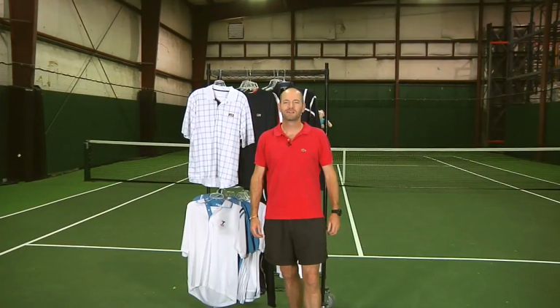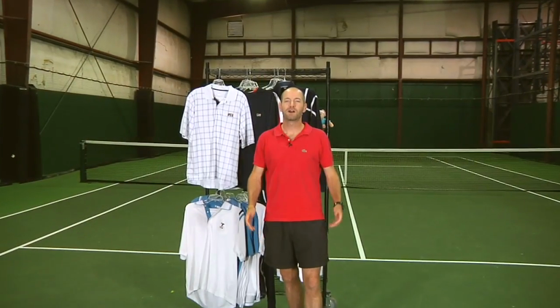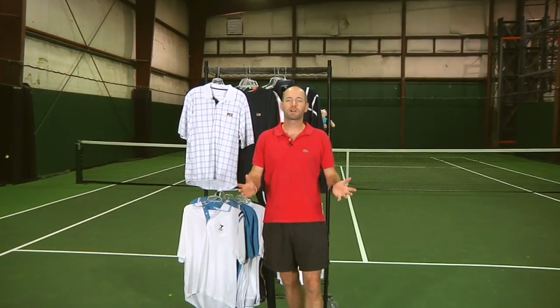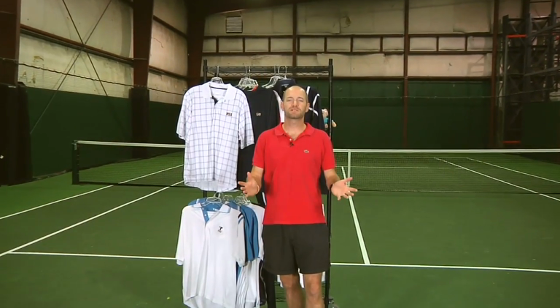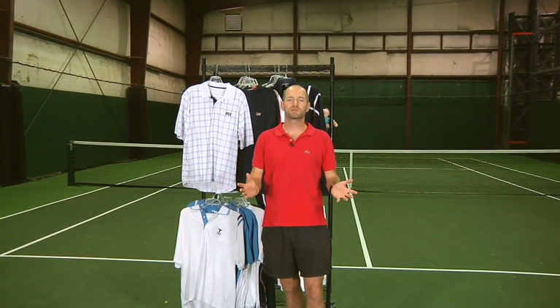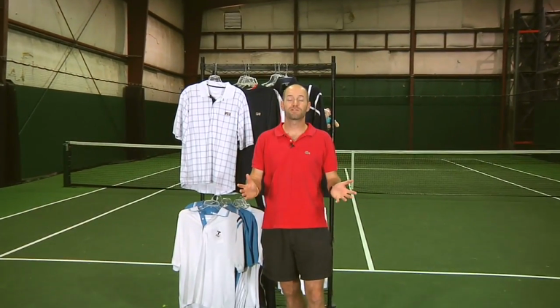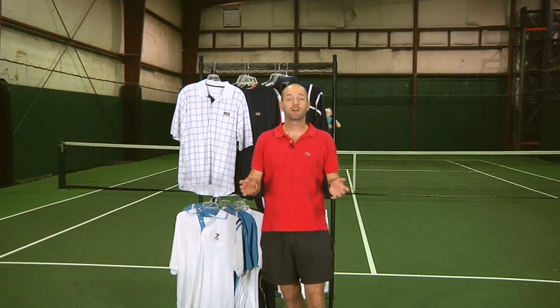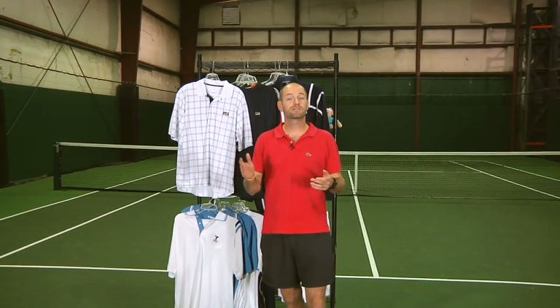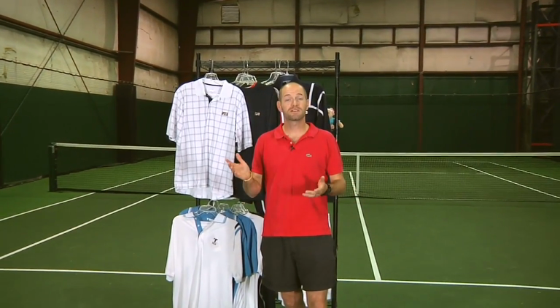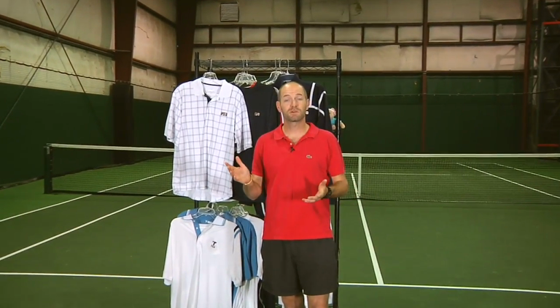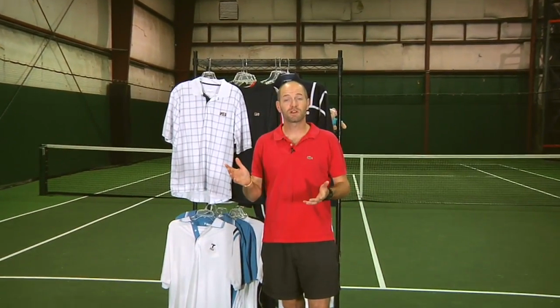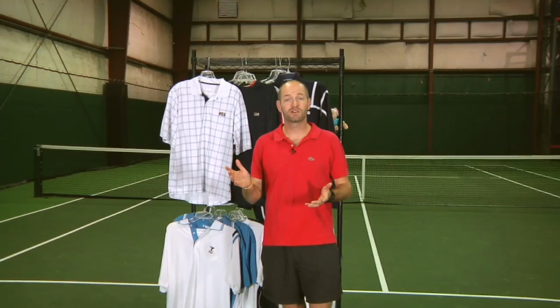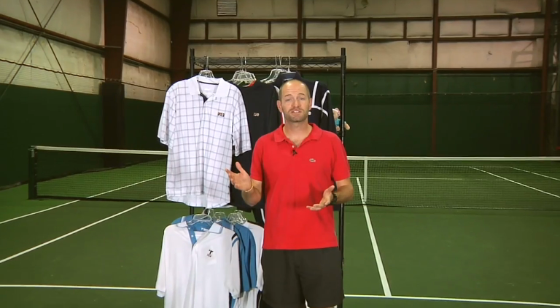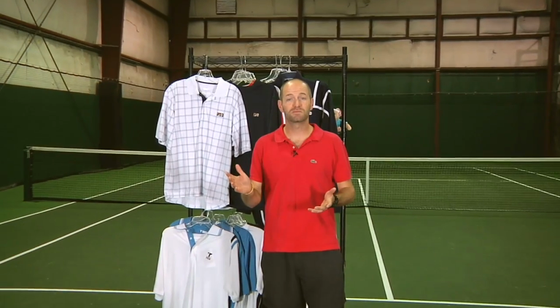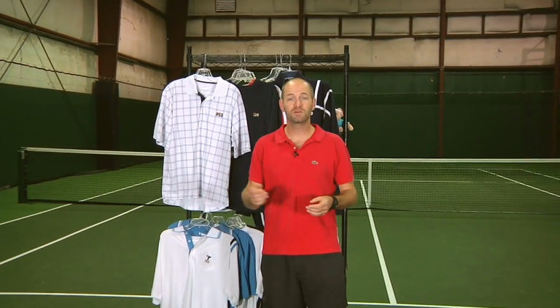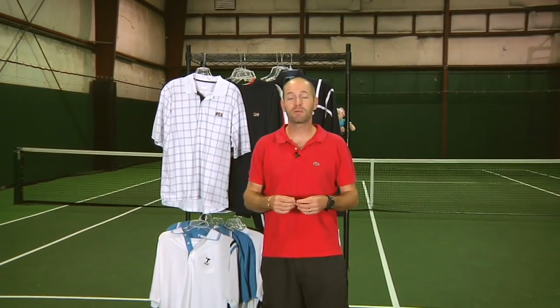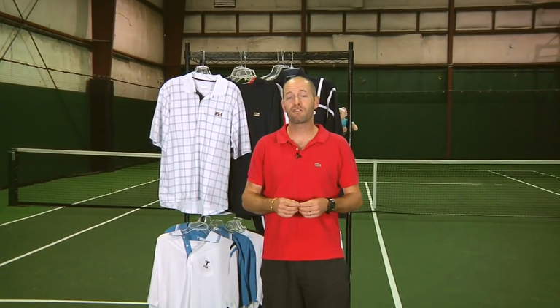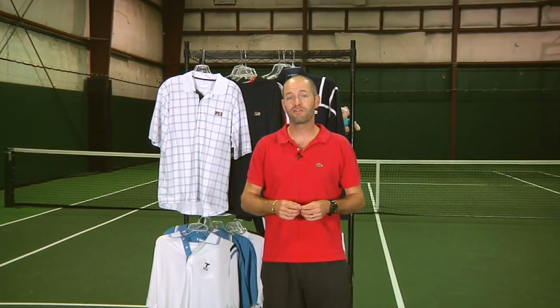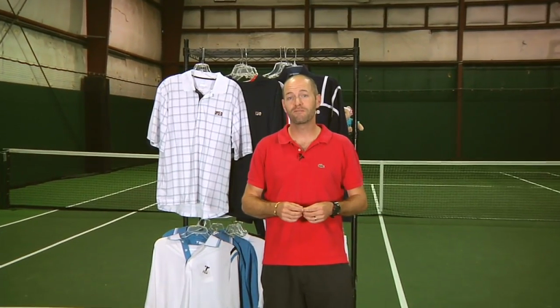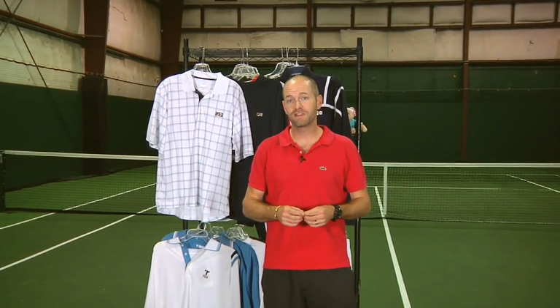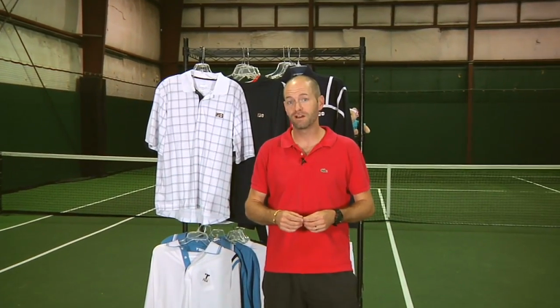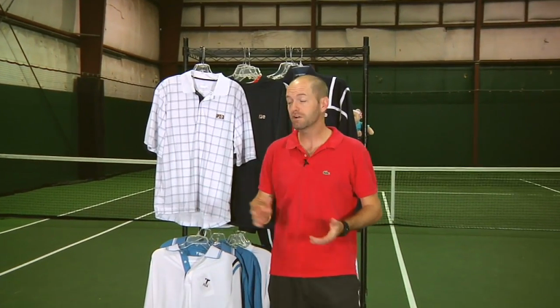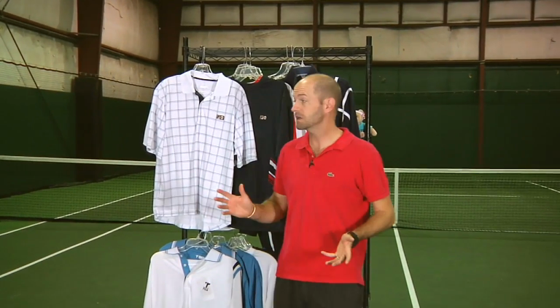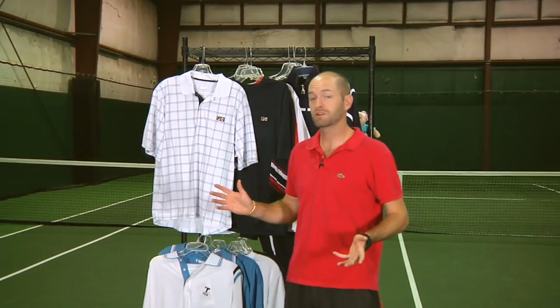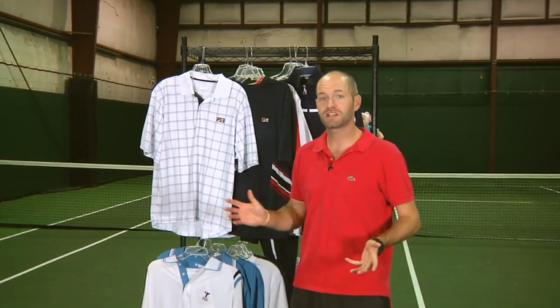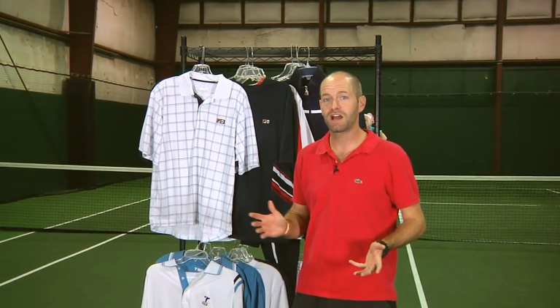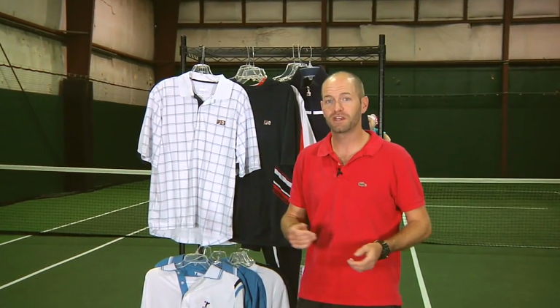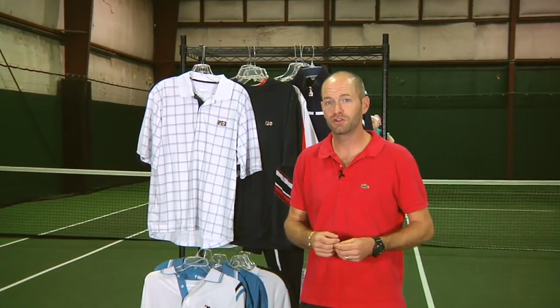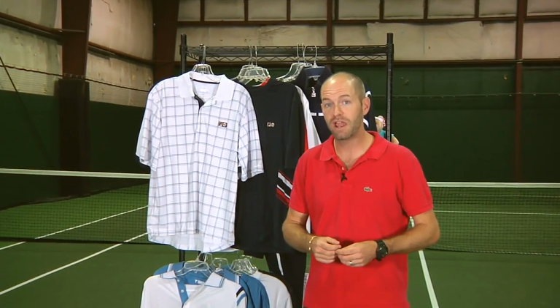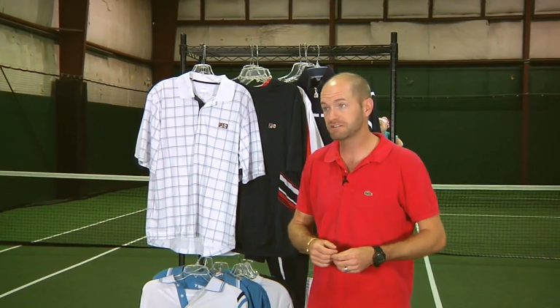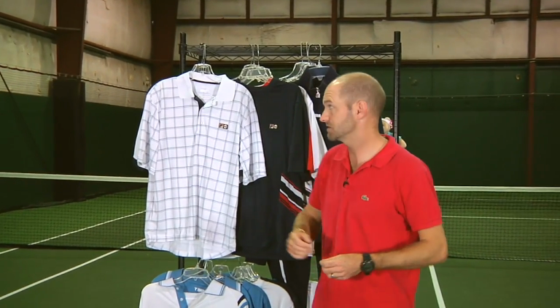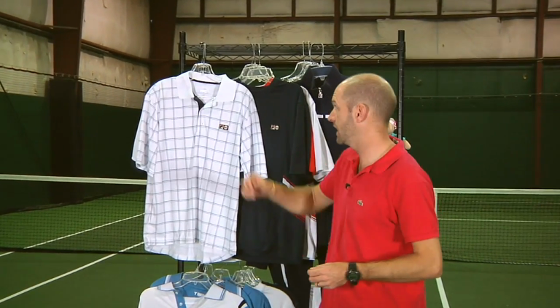Hi, welcome to this week's vlog. This week we're going to look at some new apparel from Fila. First up we're going to check out their new heritage line.